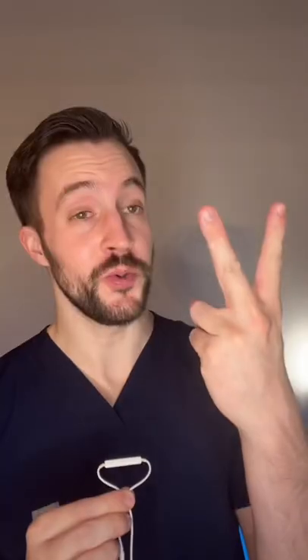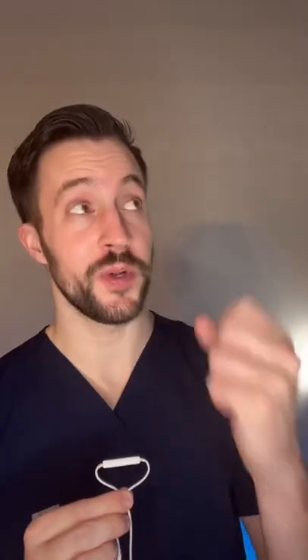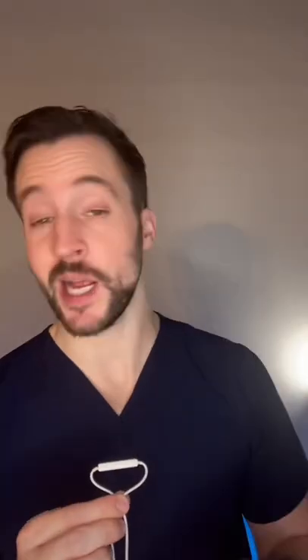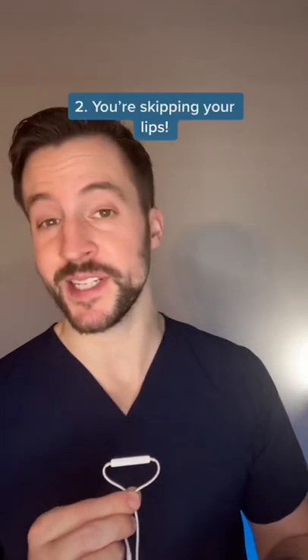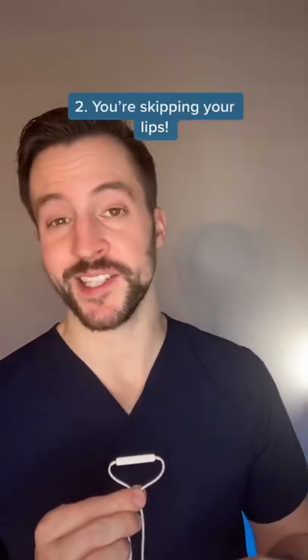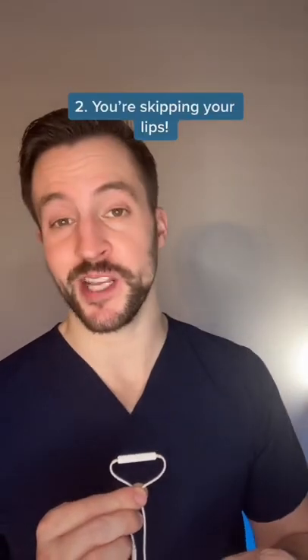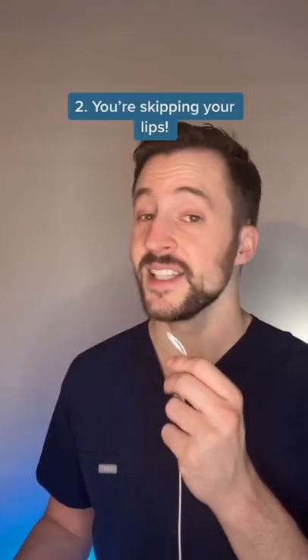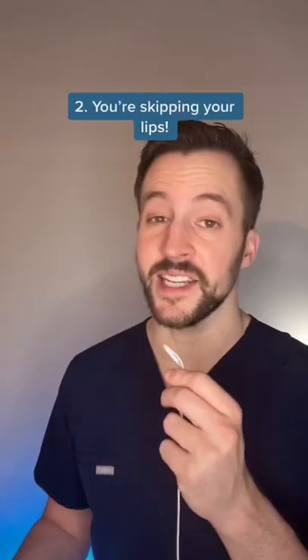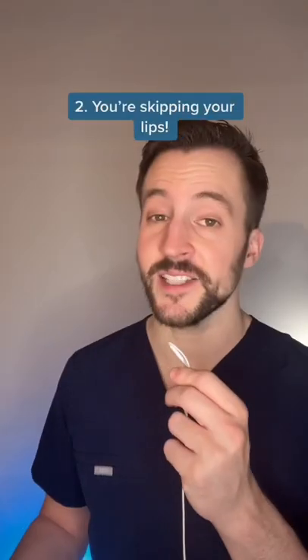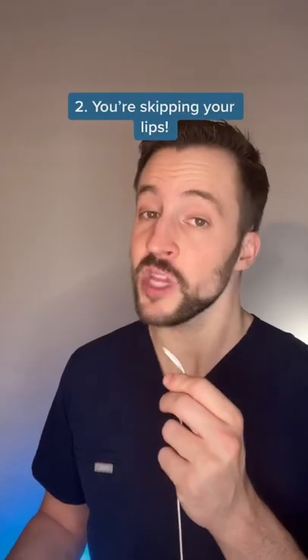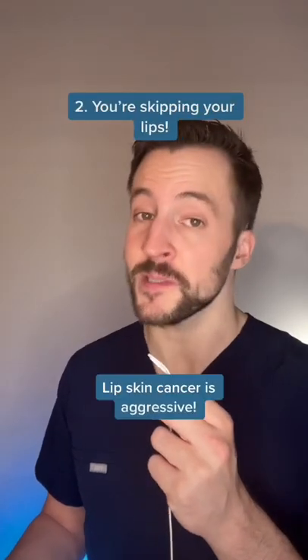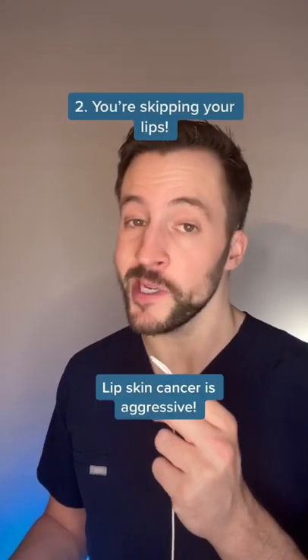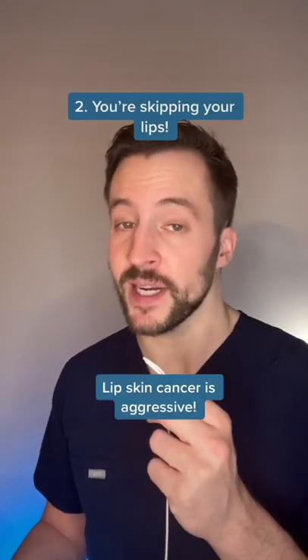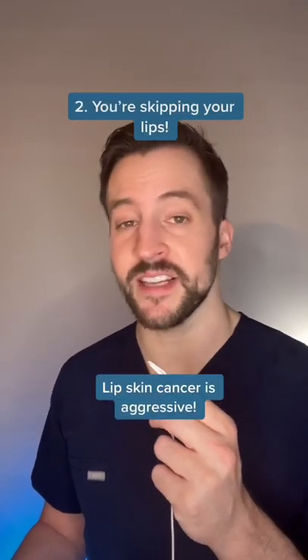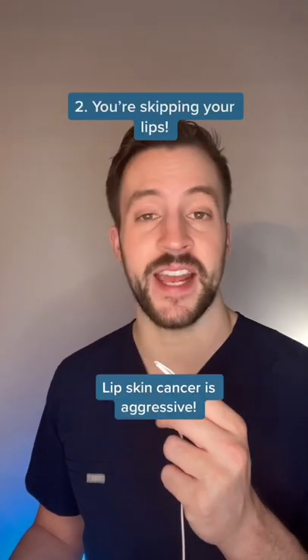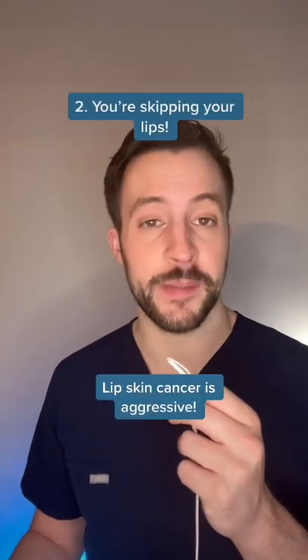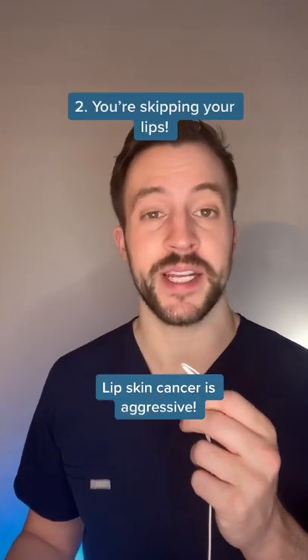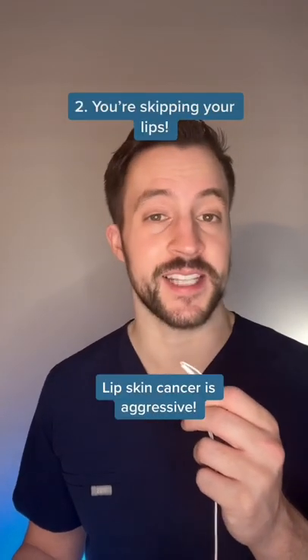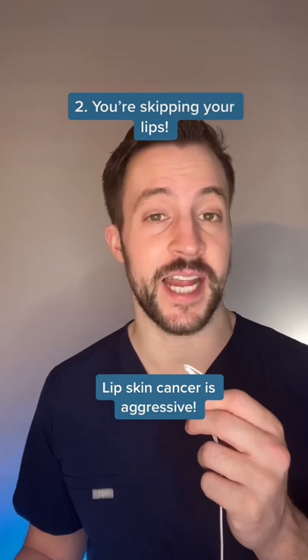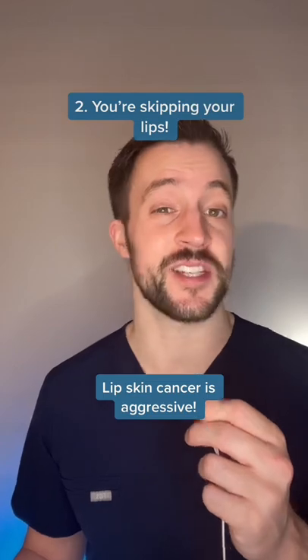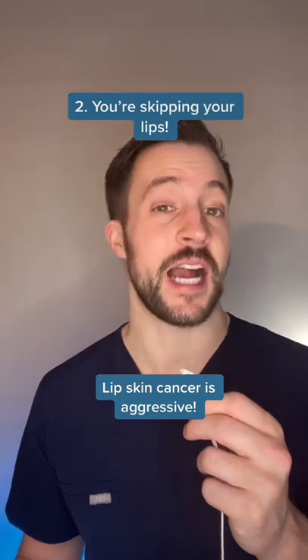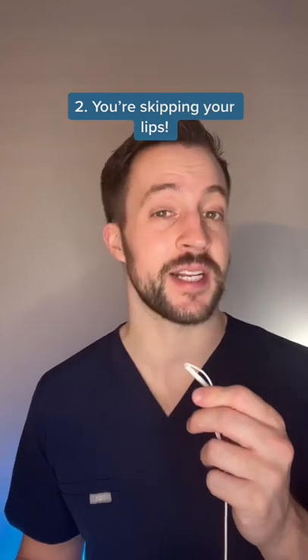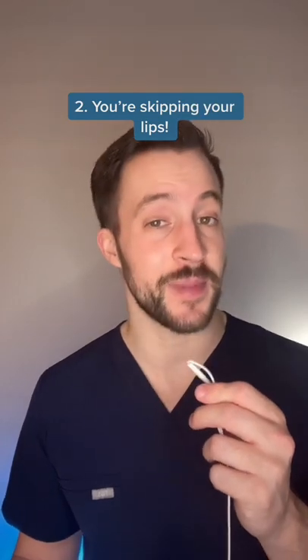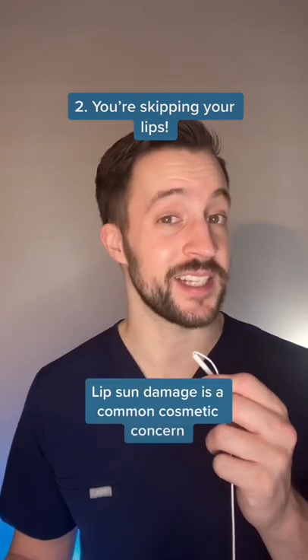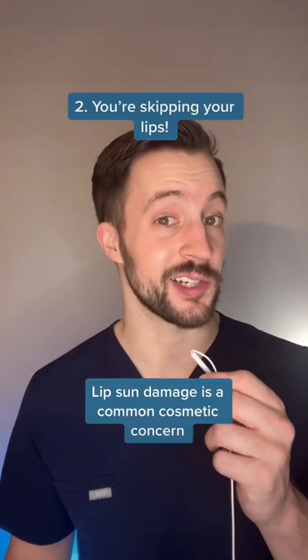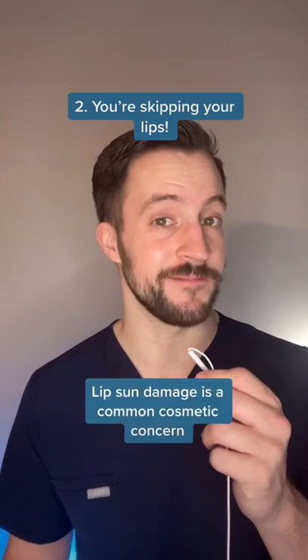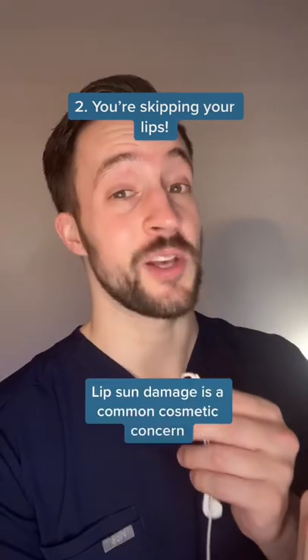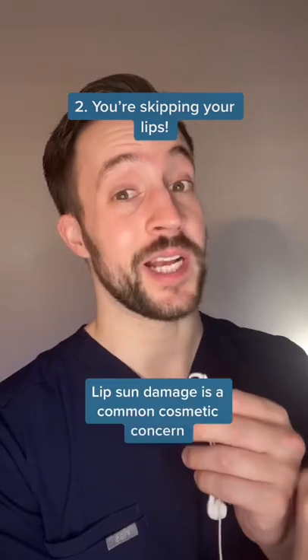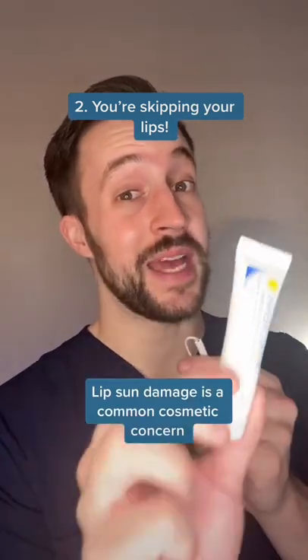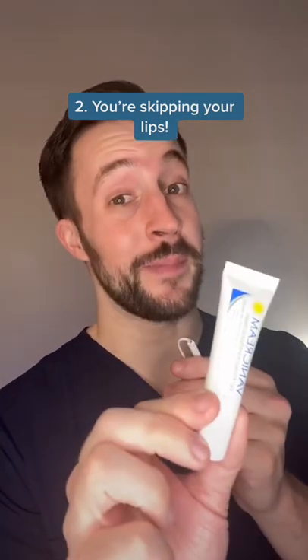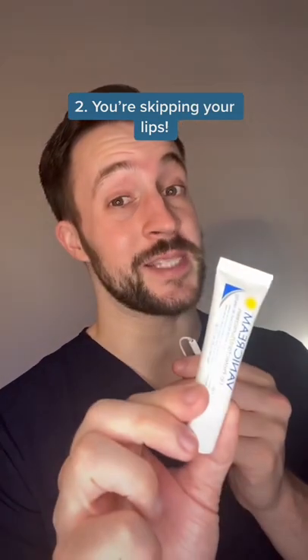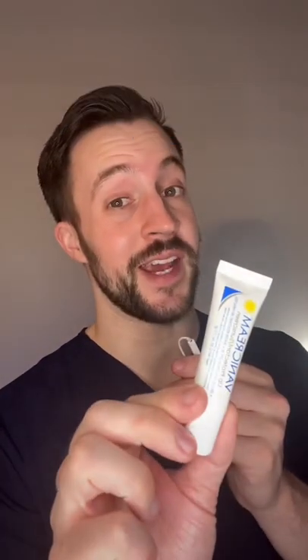Two, you're not protecting your lips. Skin cancer on the lips is pretty aggressive, and lip-related sun damage is a common cosmetic concern. So pick up that lip SPF.